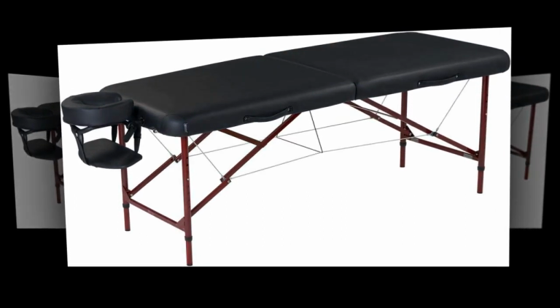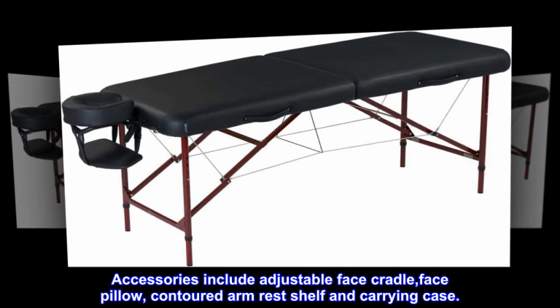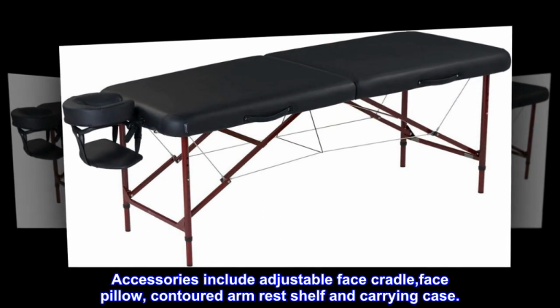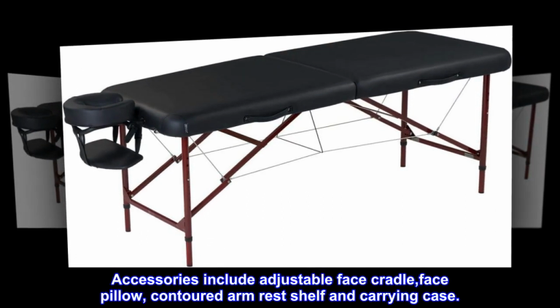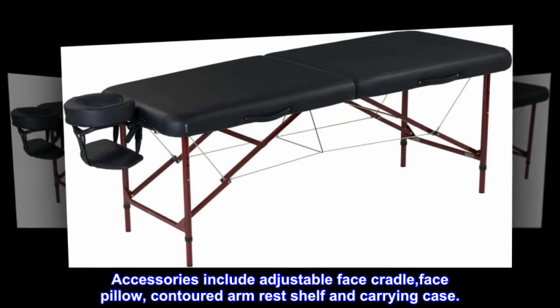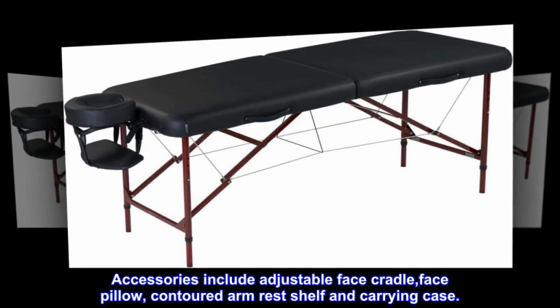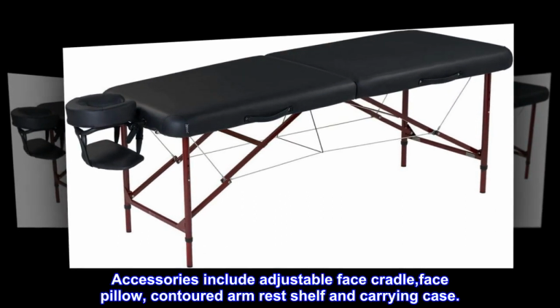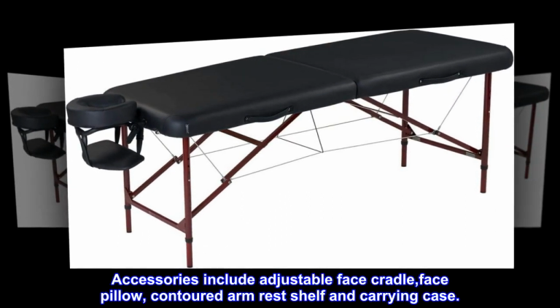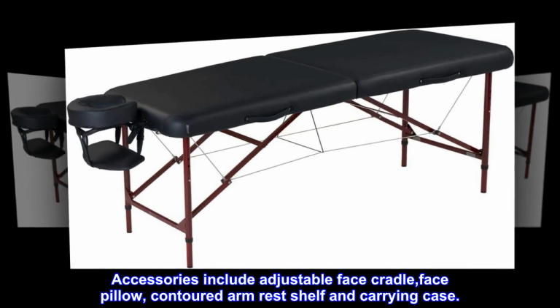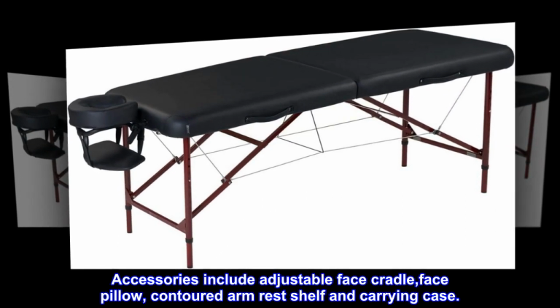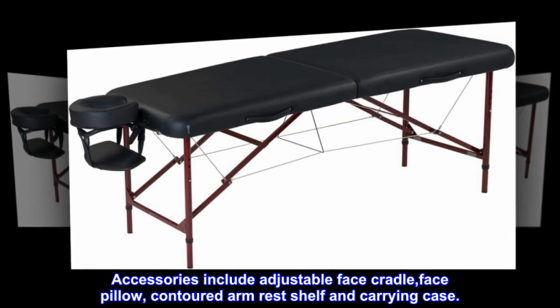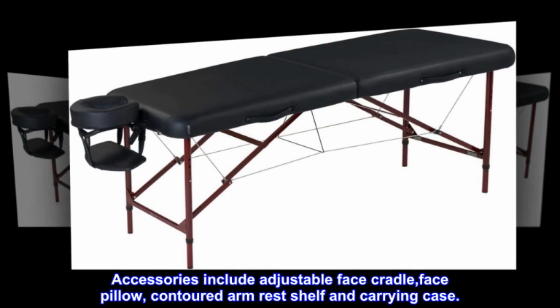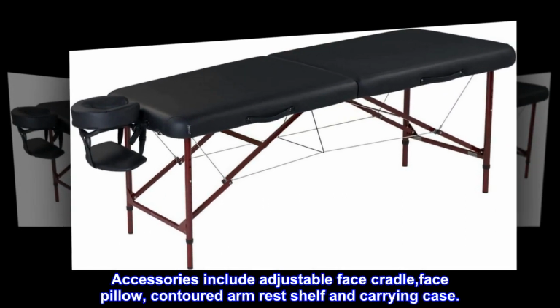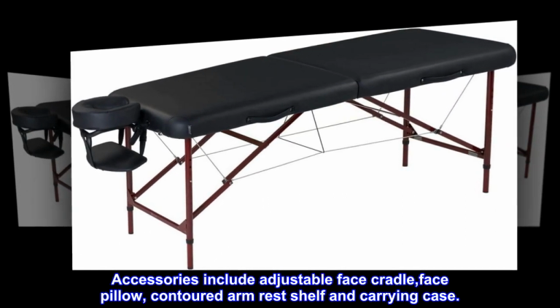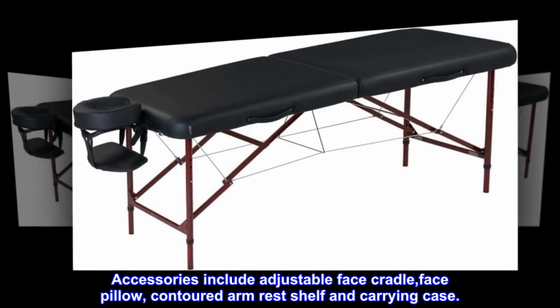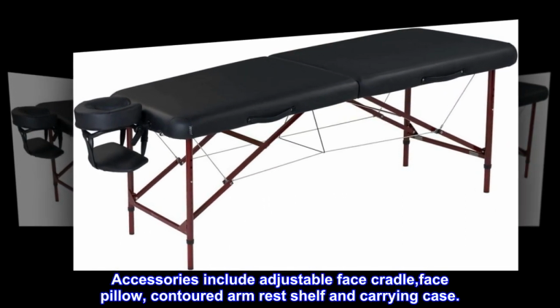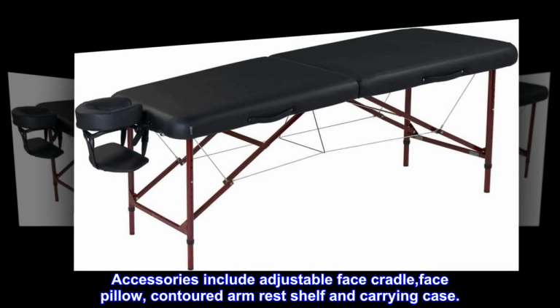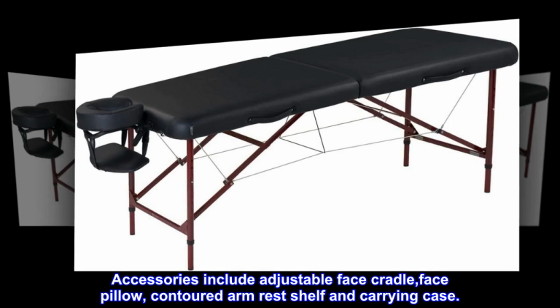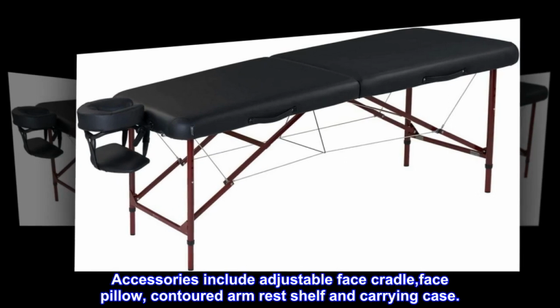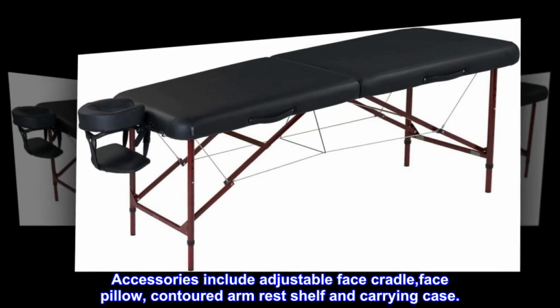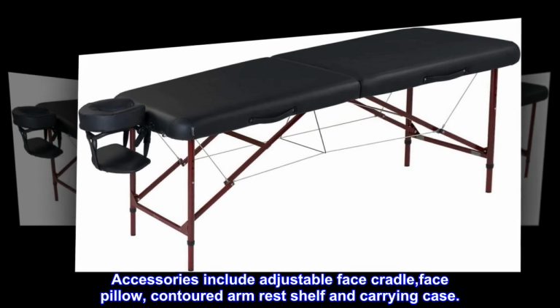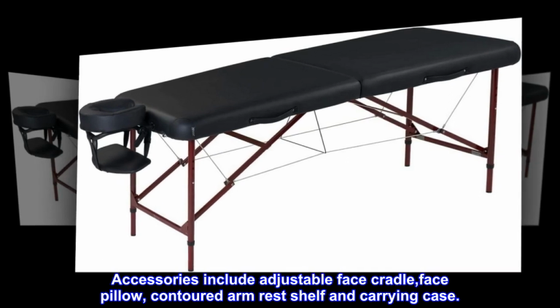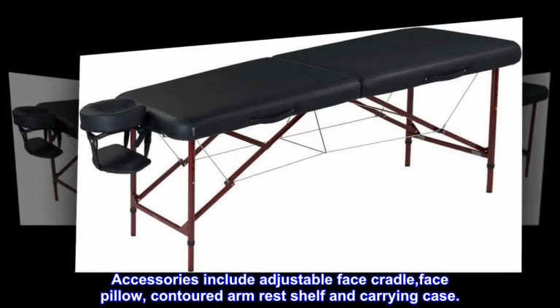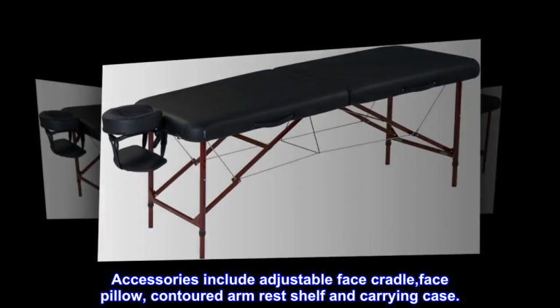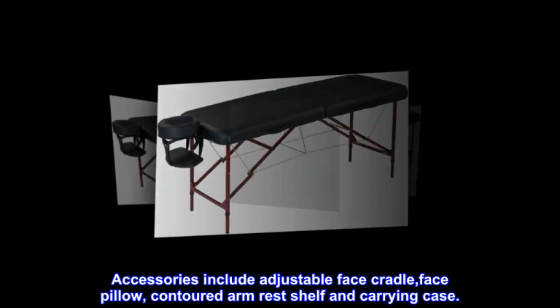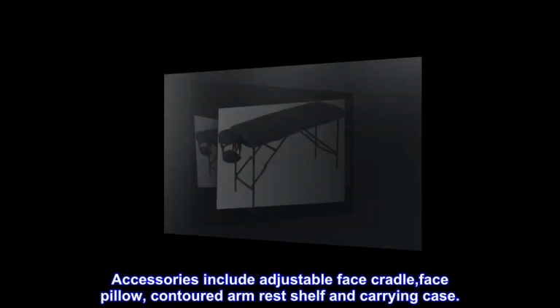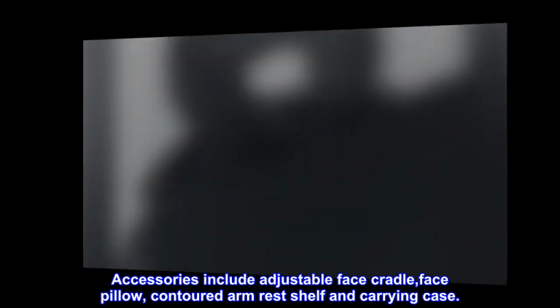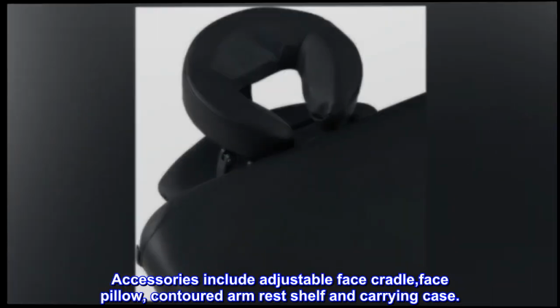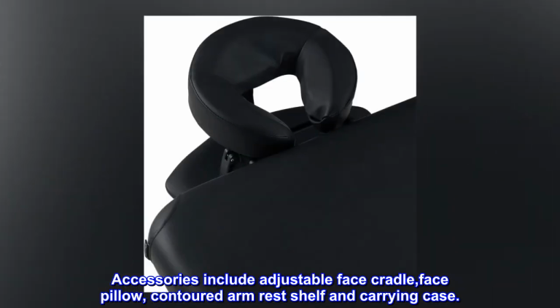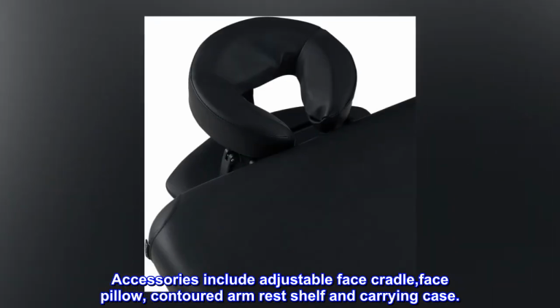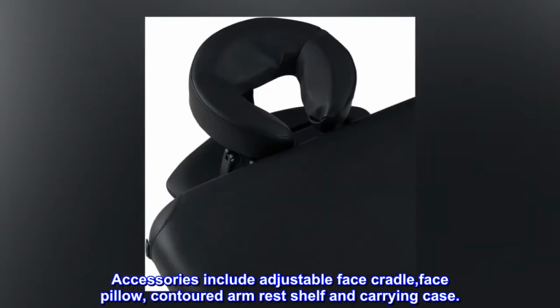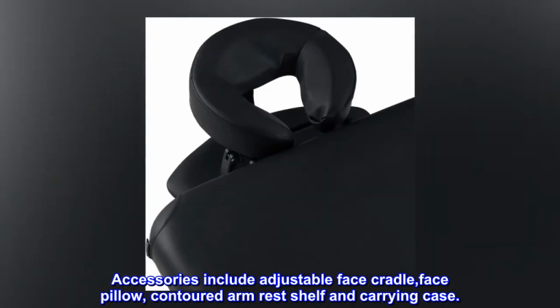Accessories include adjustable face cradle, face pillow, contoured arm rest shelf, and carrying case.